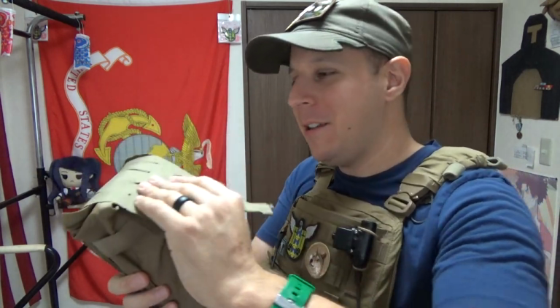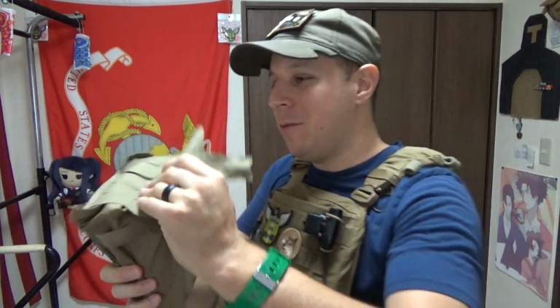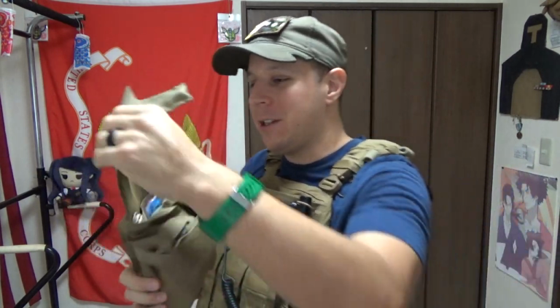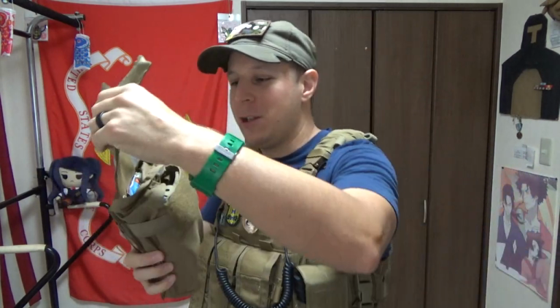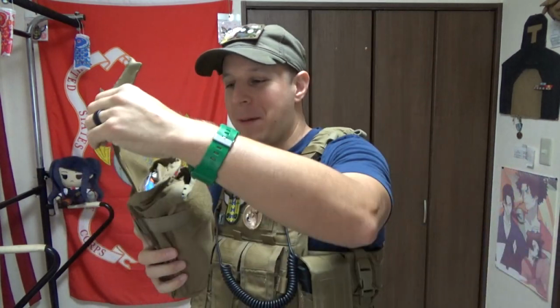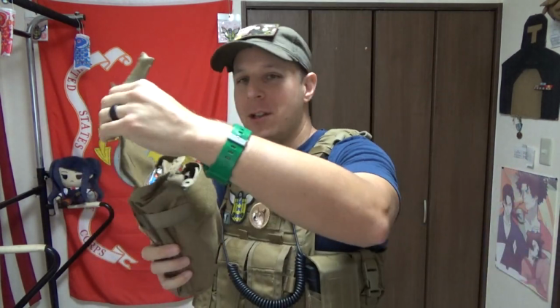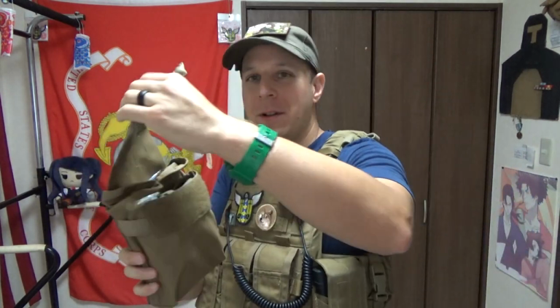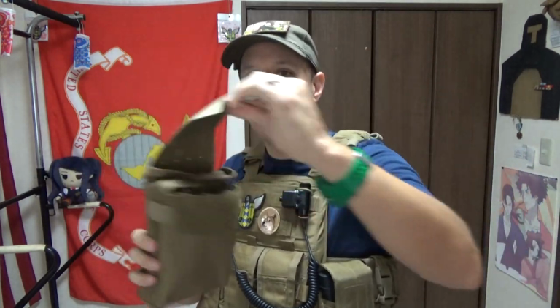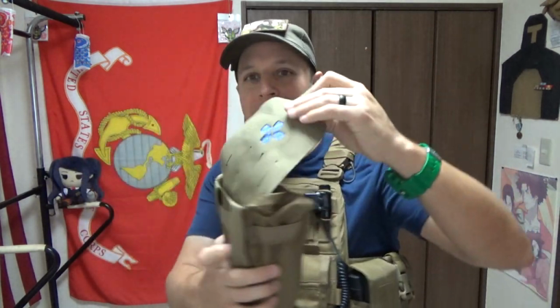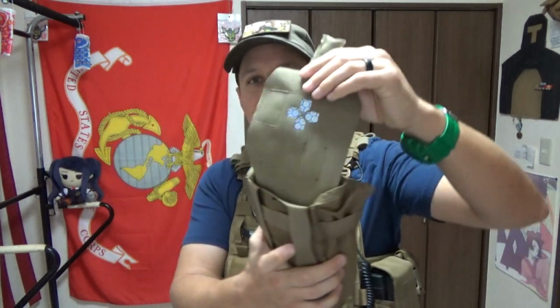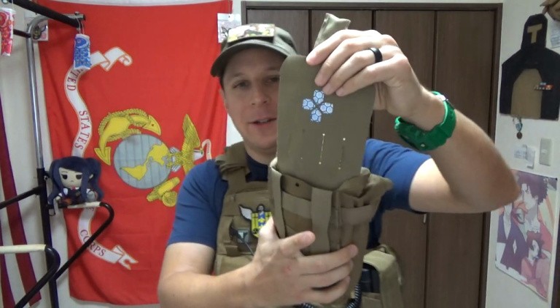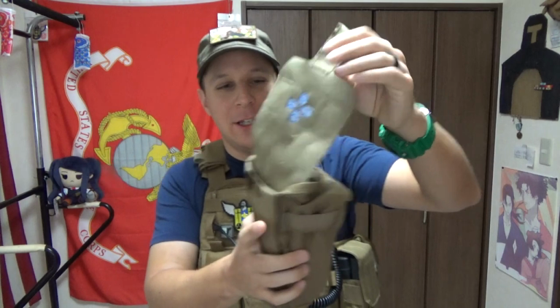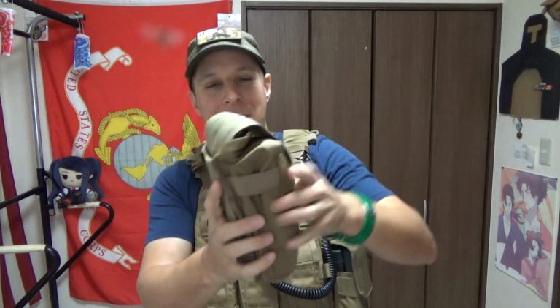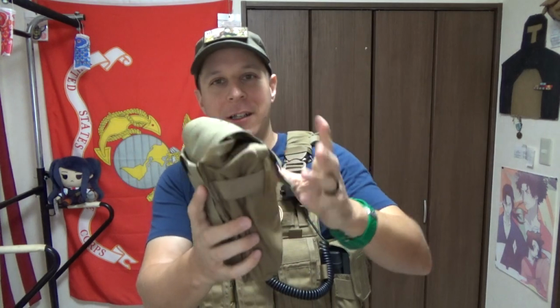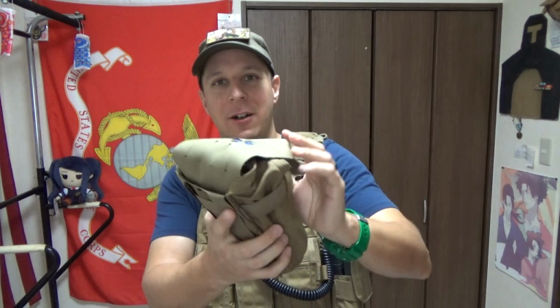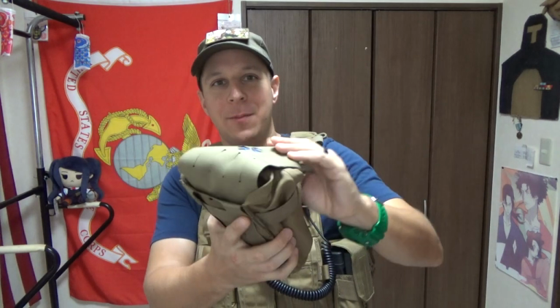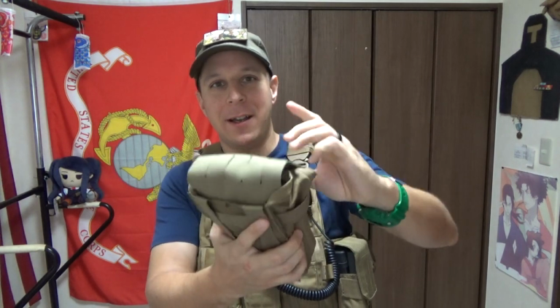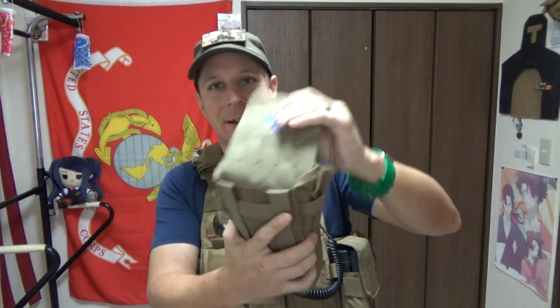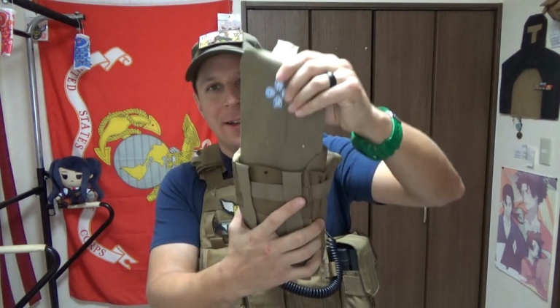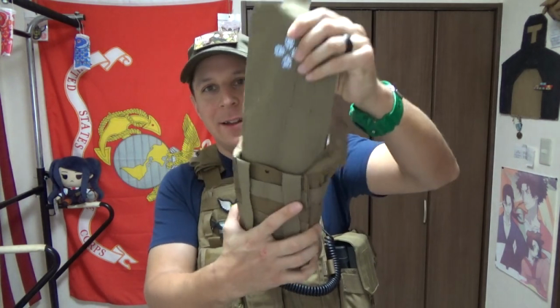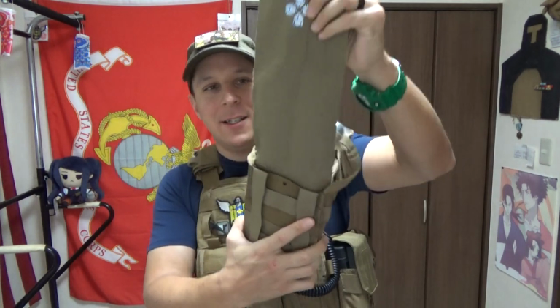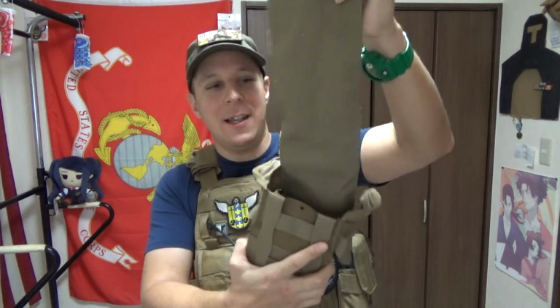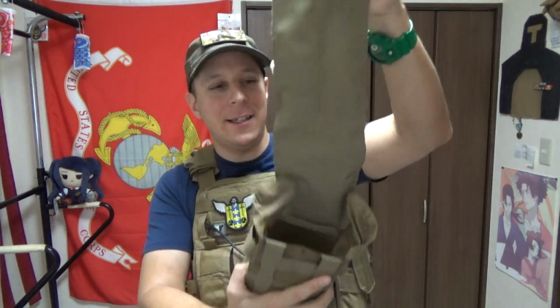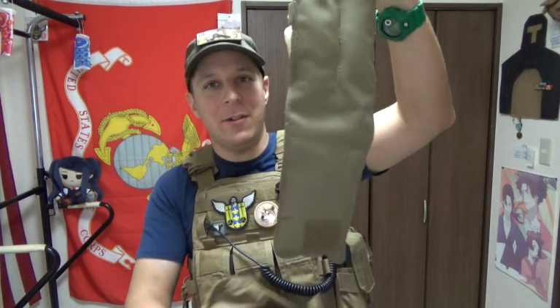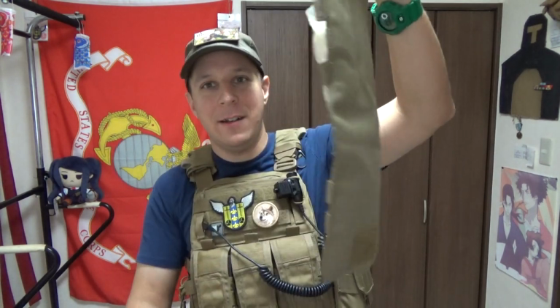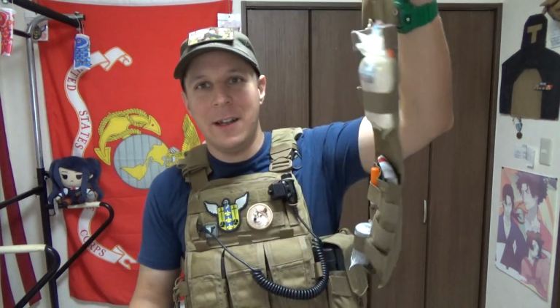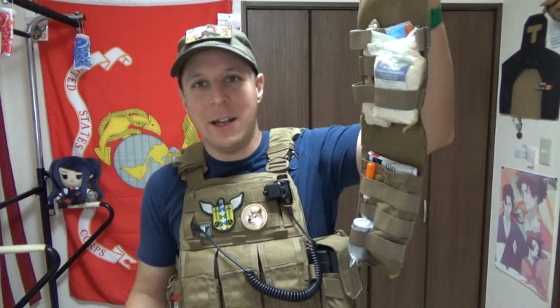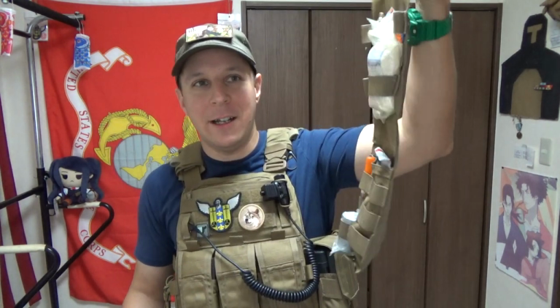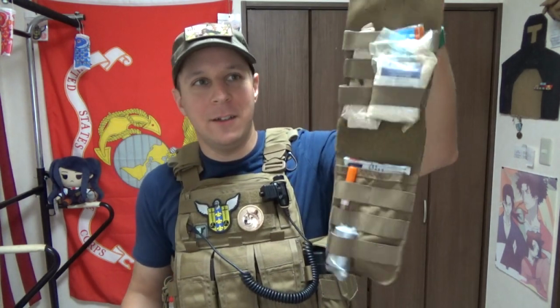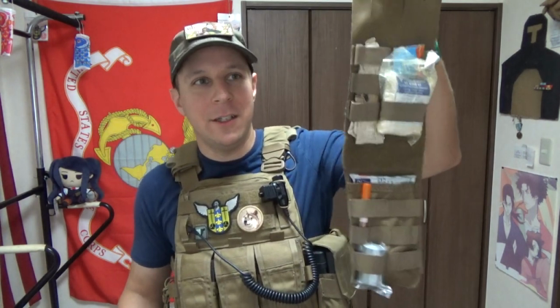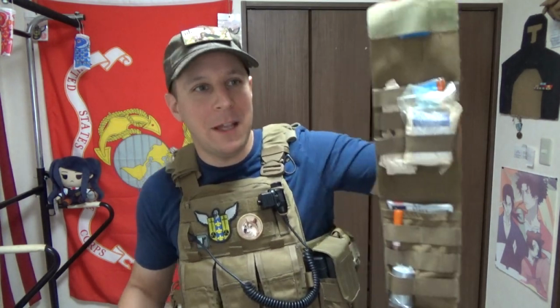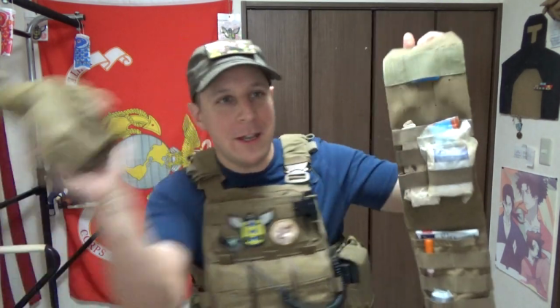So, how this all works is you pop this open when it's all mounted — this is basically a large pocket. This slides out, and you've got a nice little display of gear.